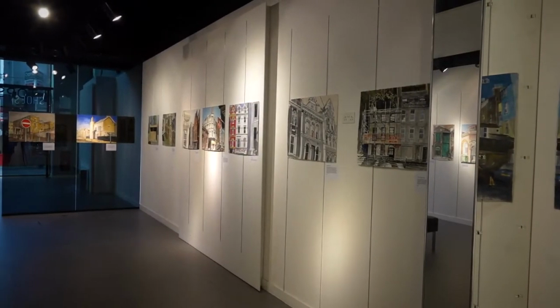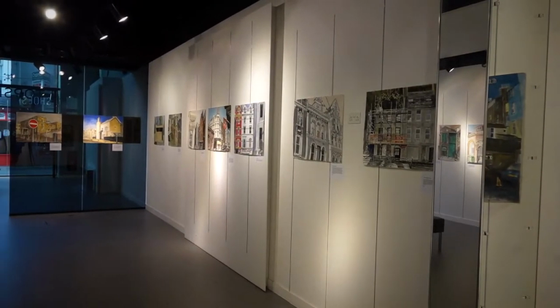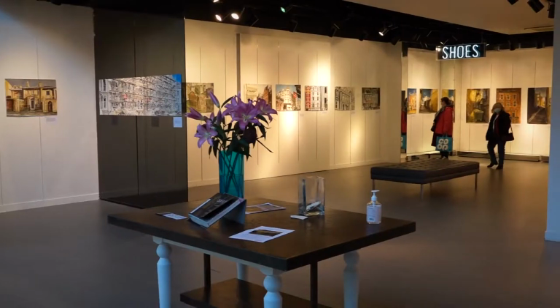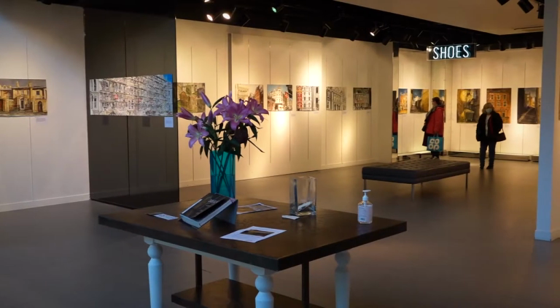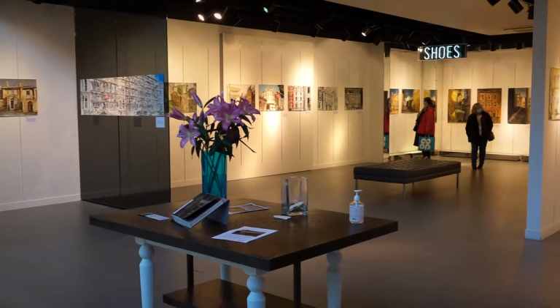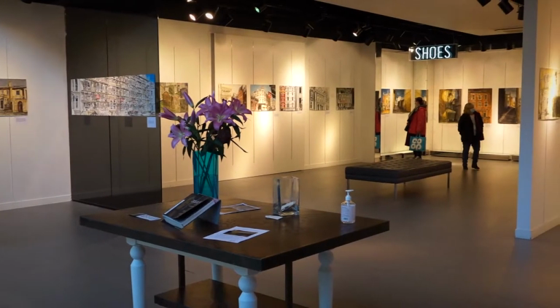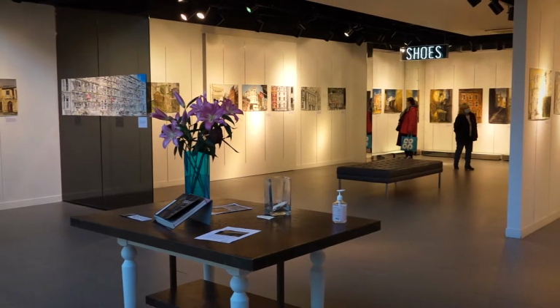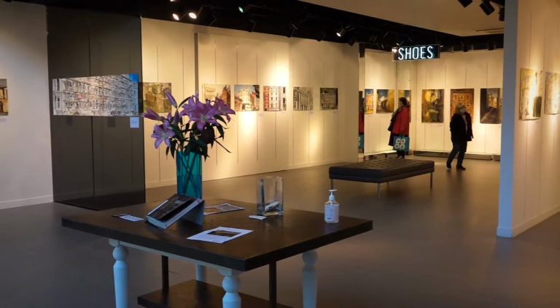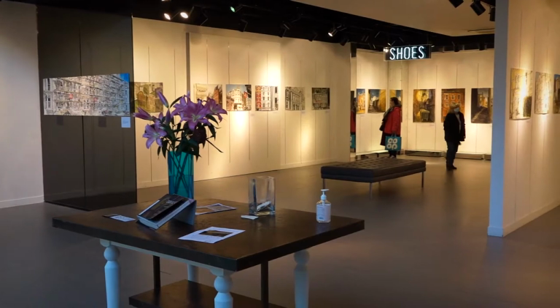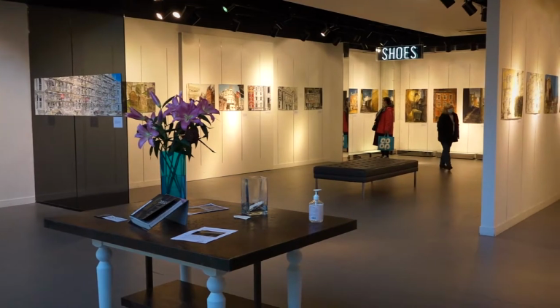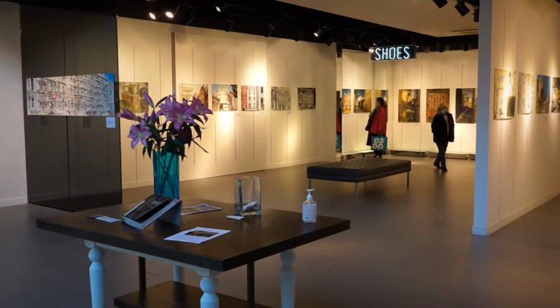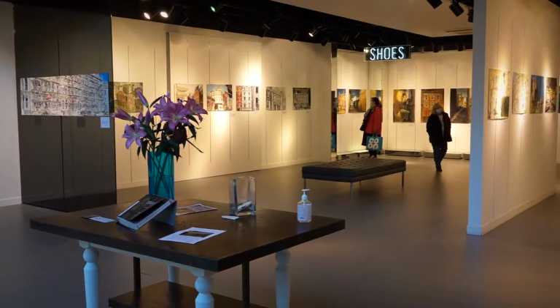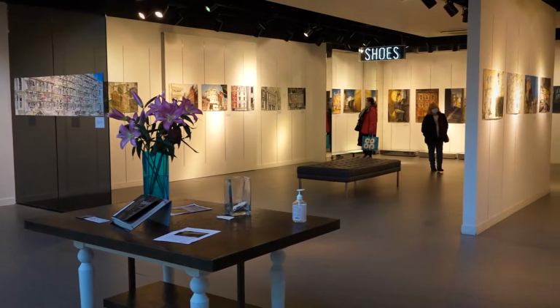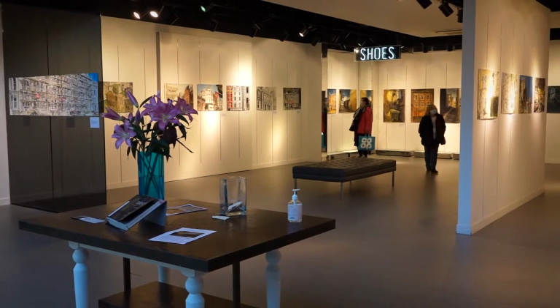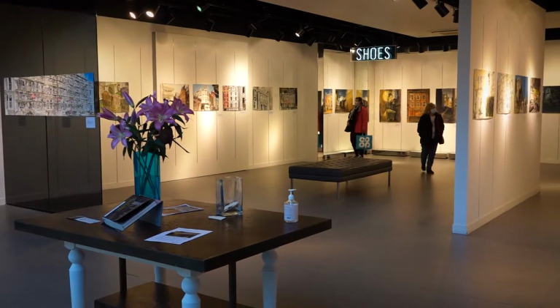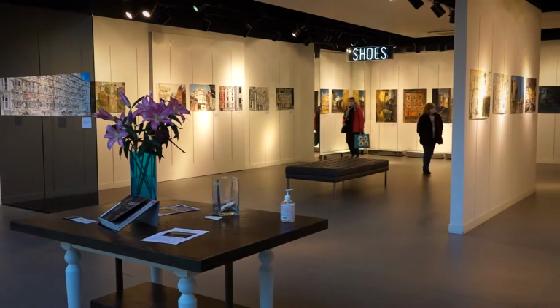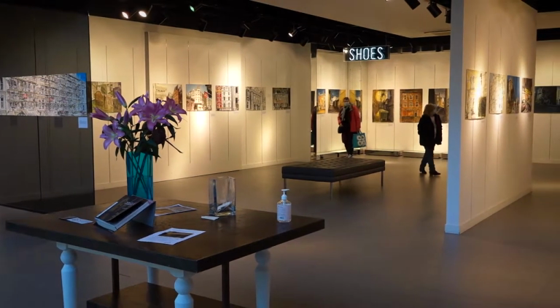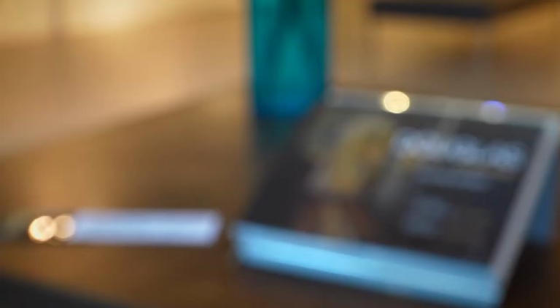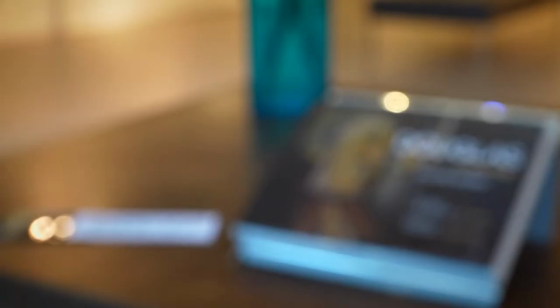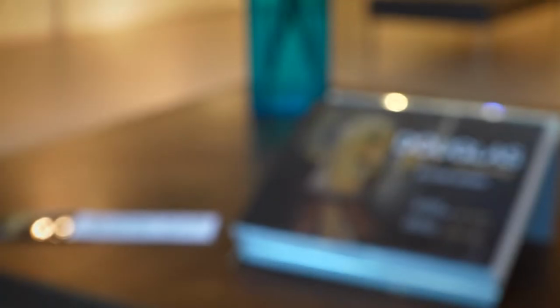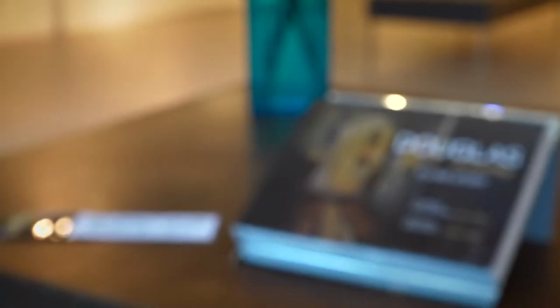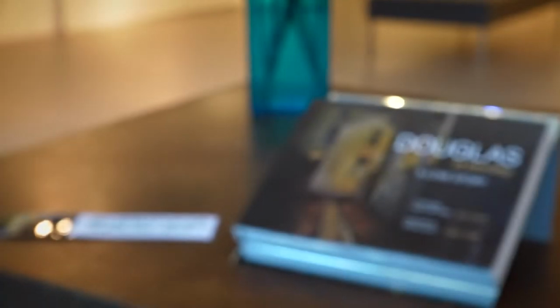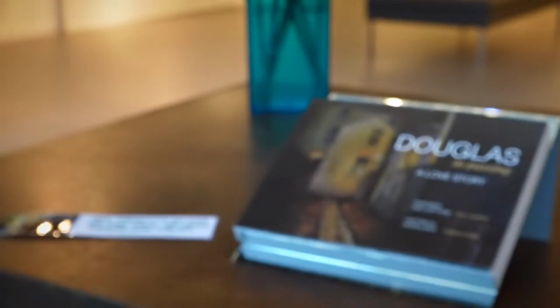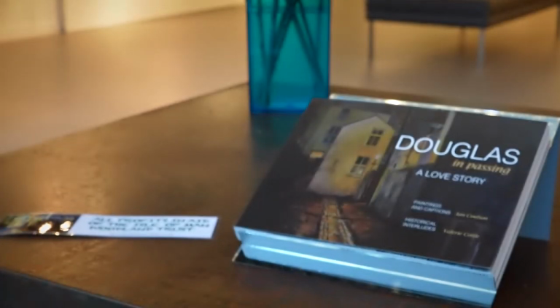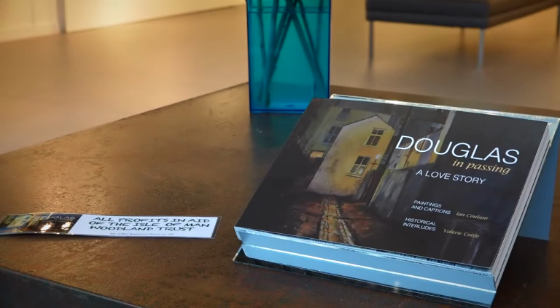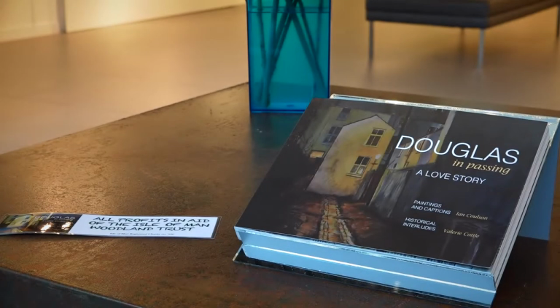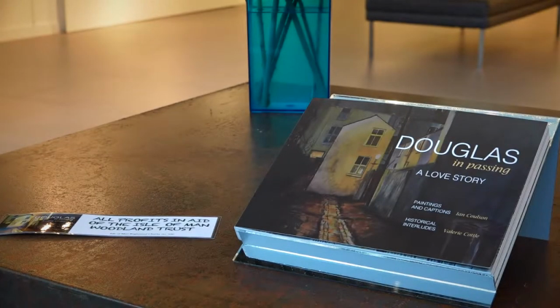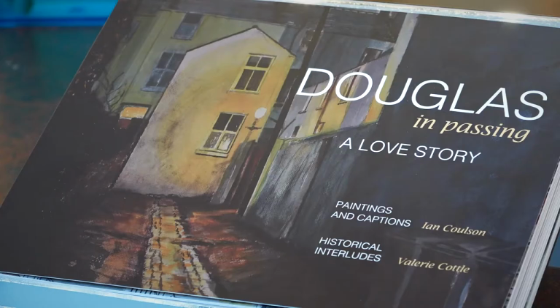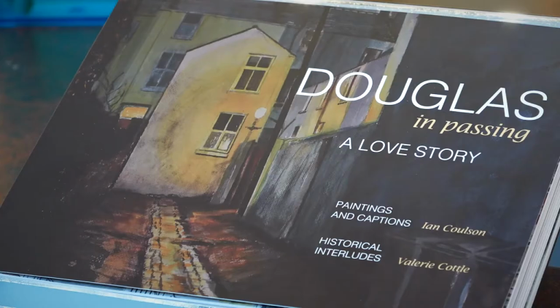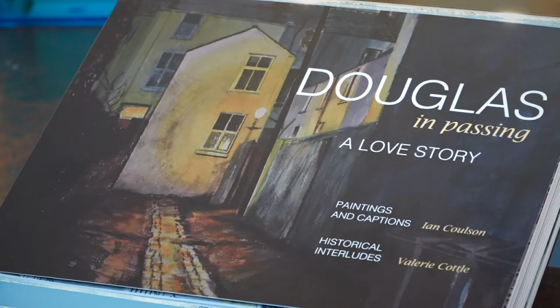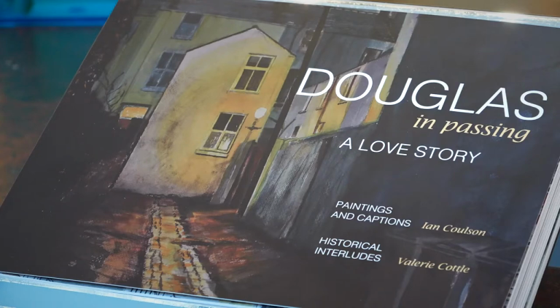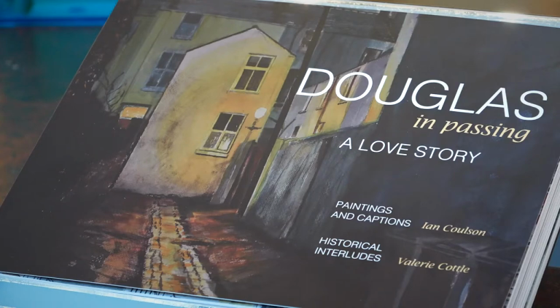The 82 paintings that are on show in this exhibition are the illustrations for a book that I've done with Valerie Cottle.